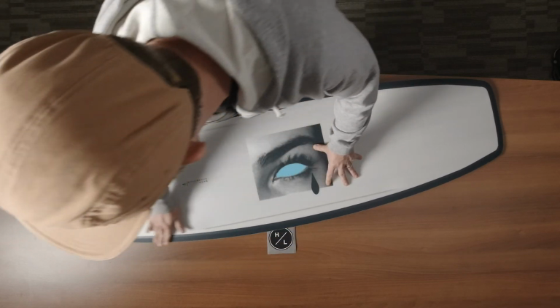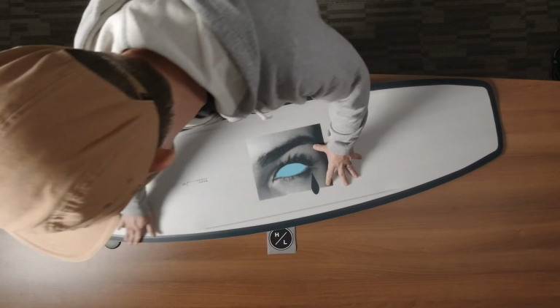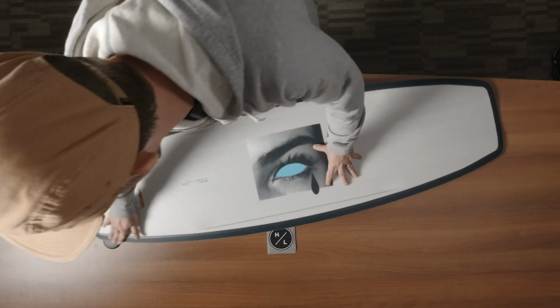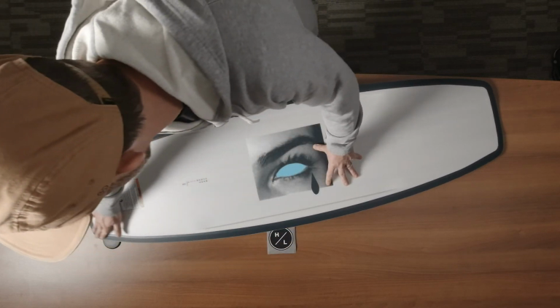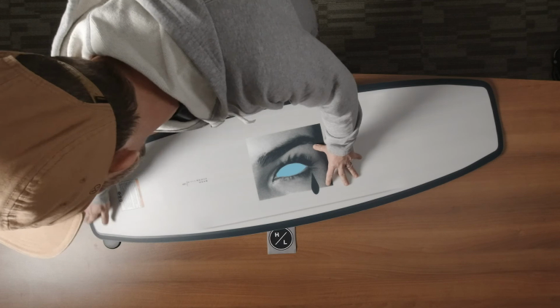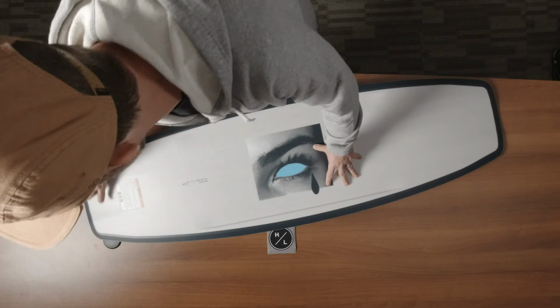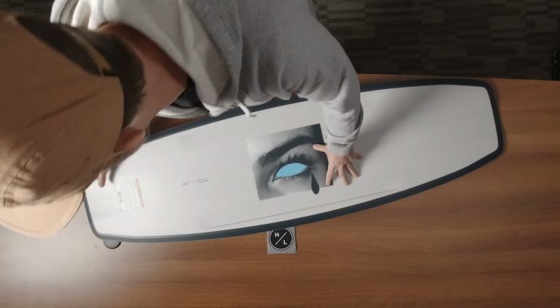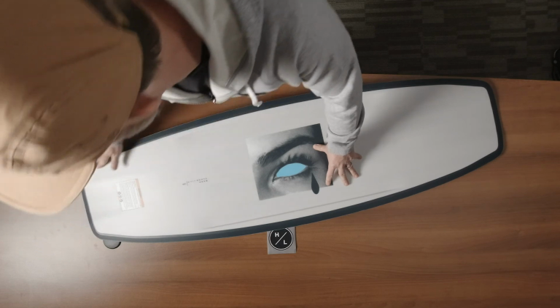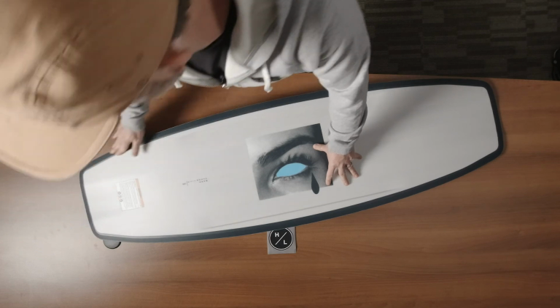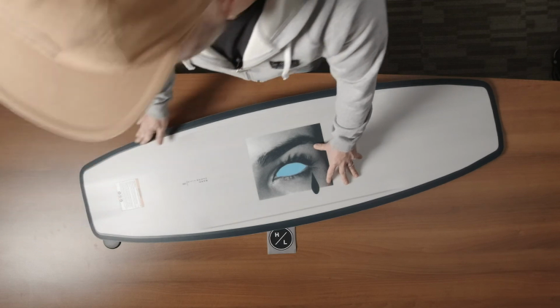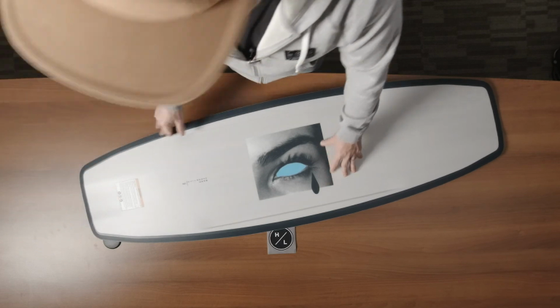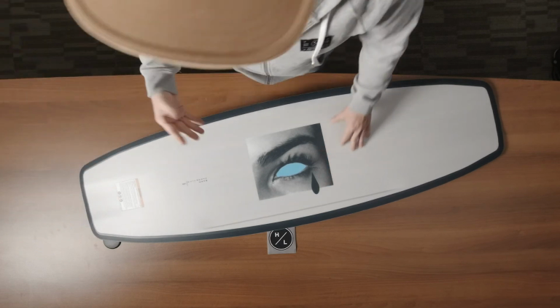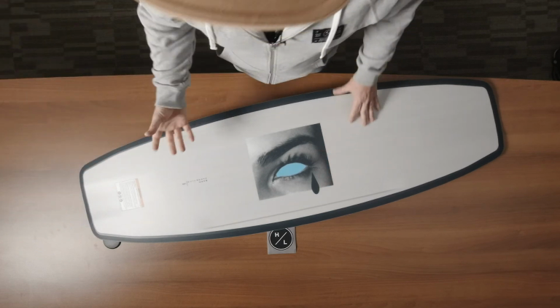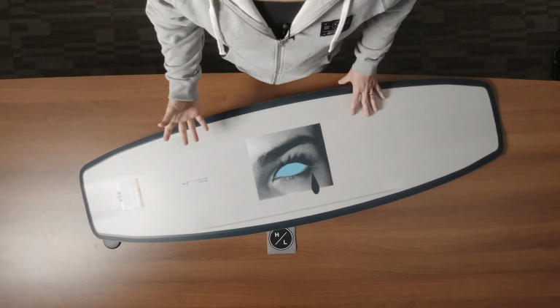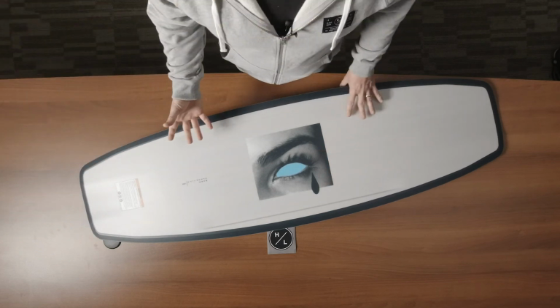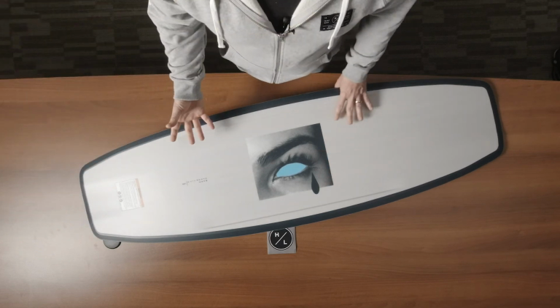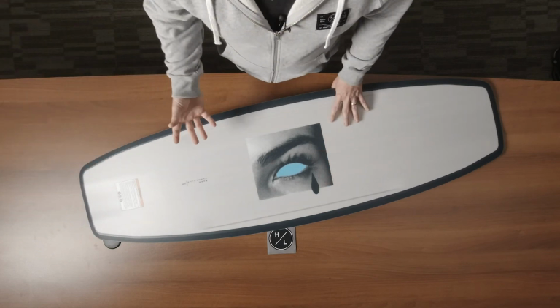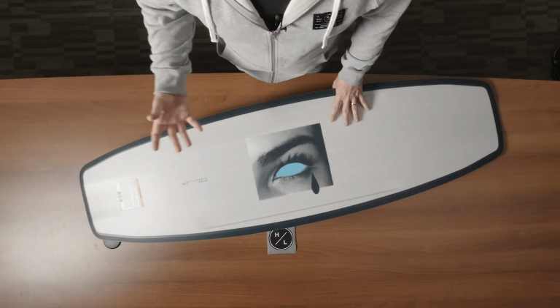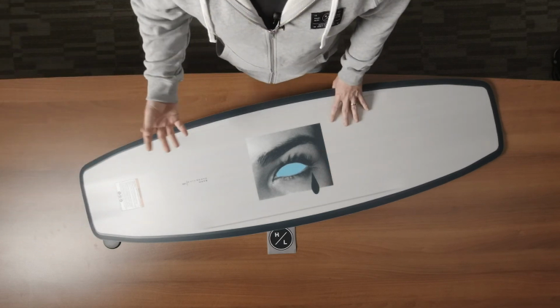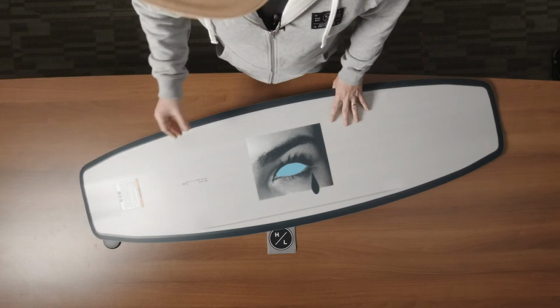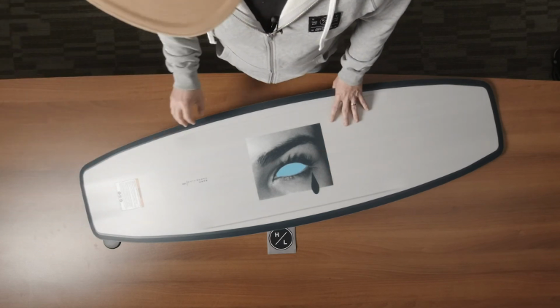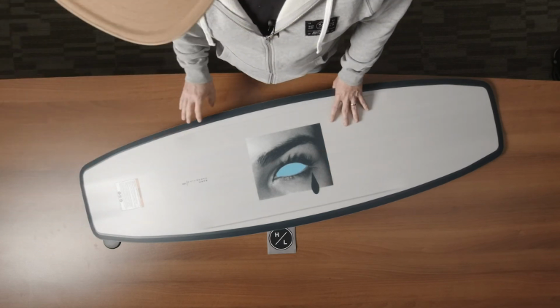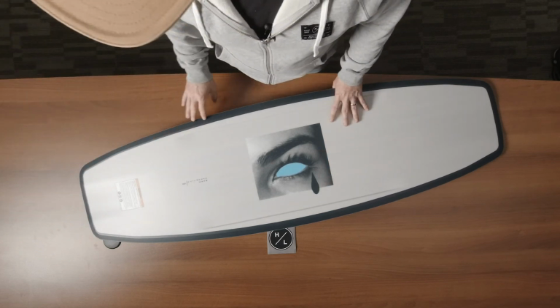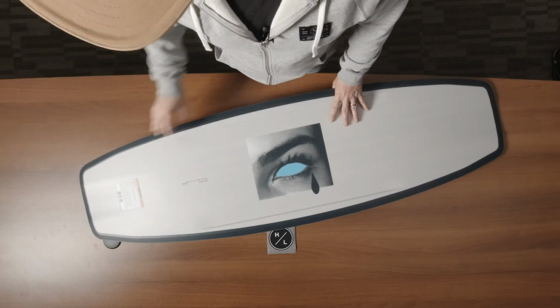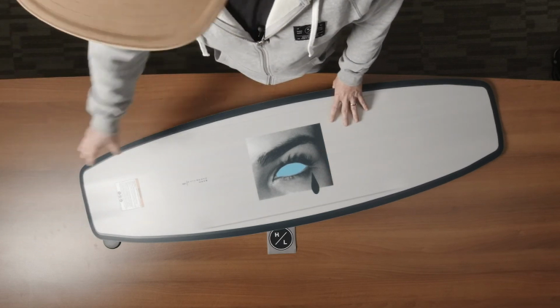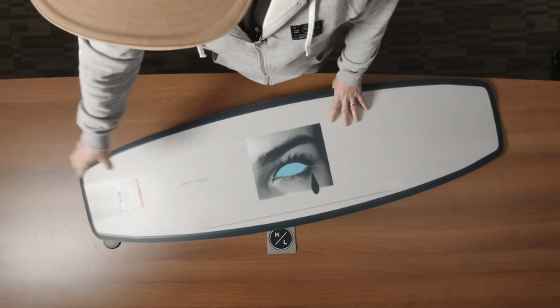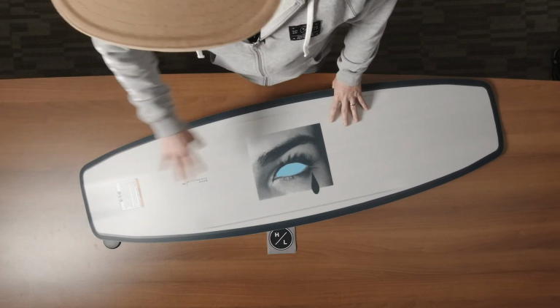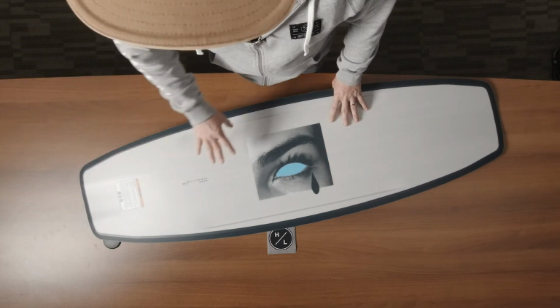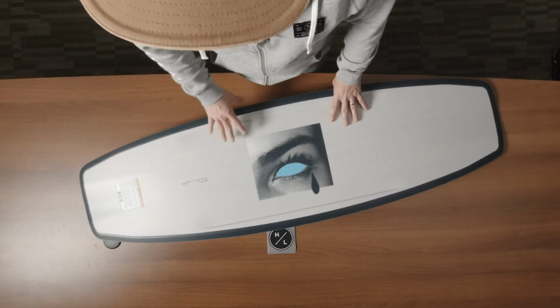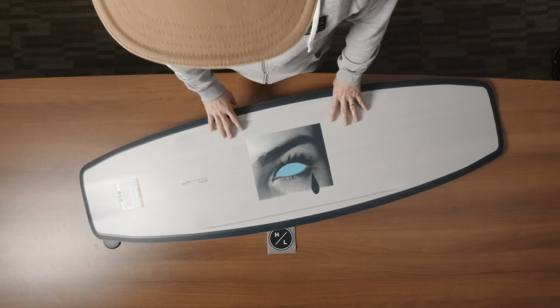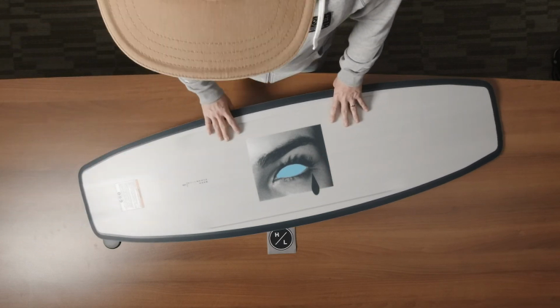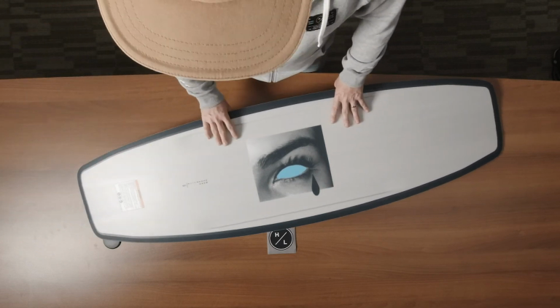The great part about this is it makes the board very forgiving on features on both rail and tip and tail.